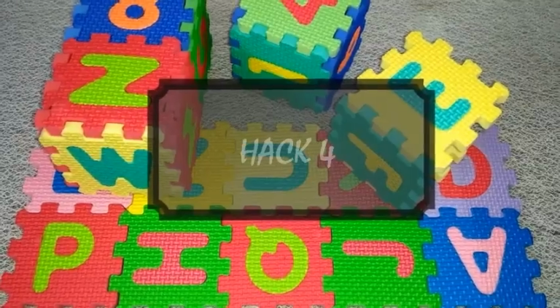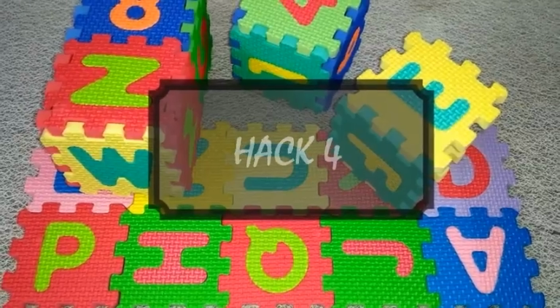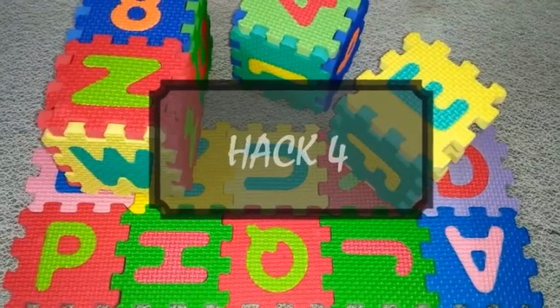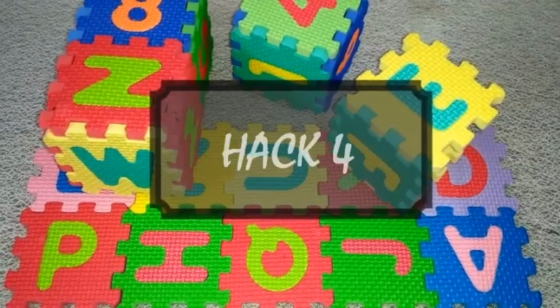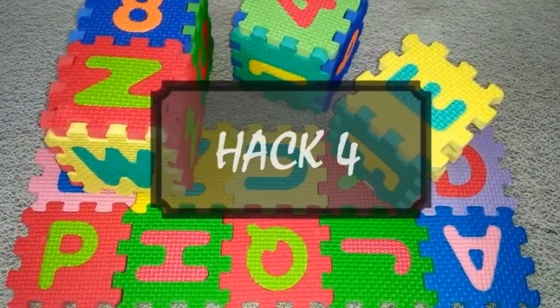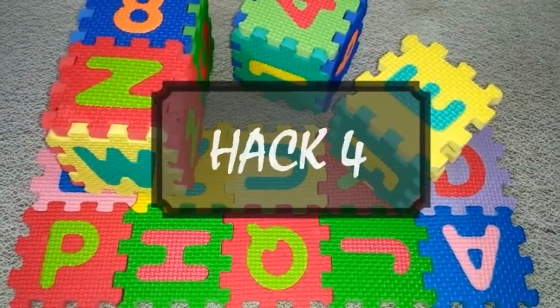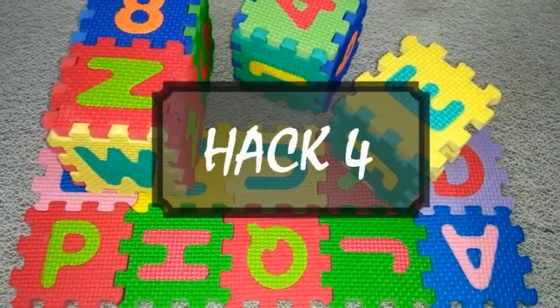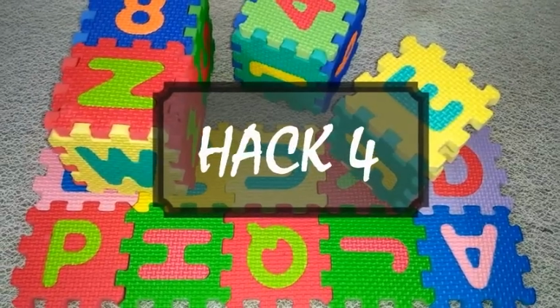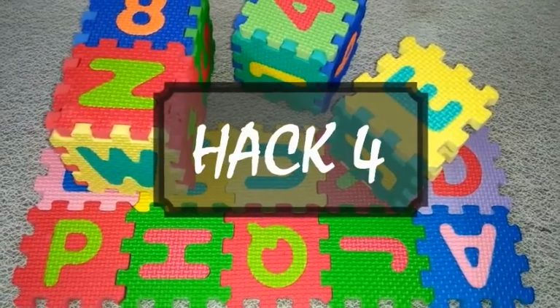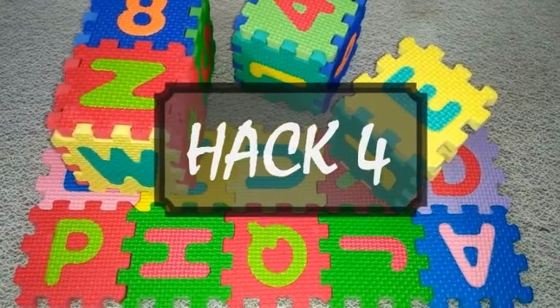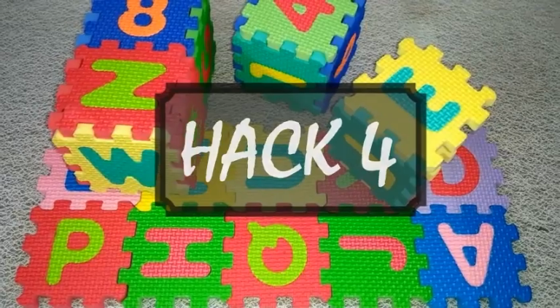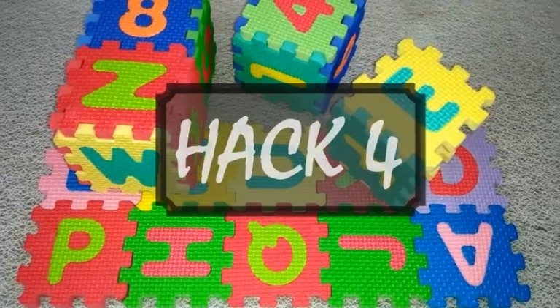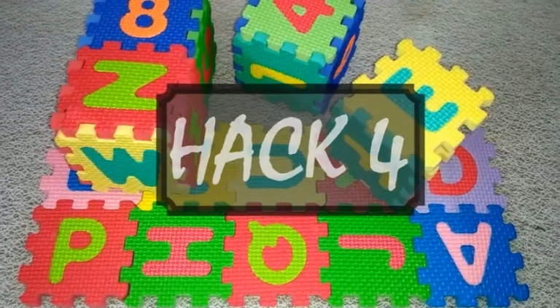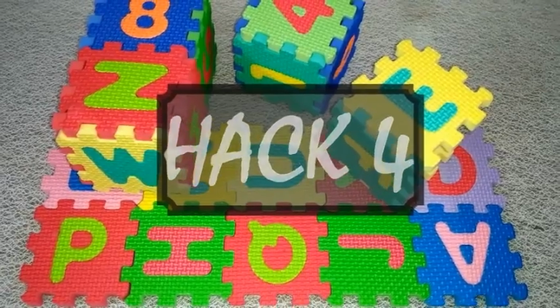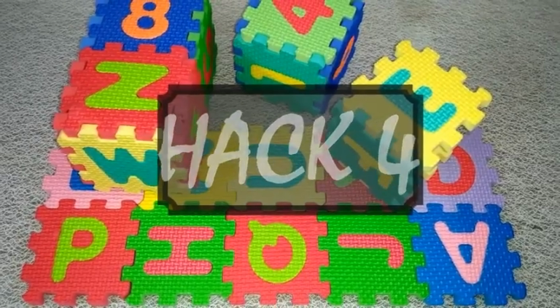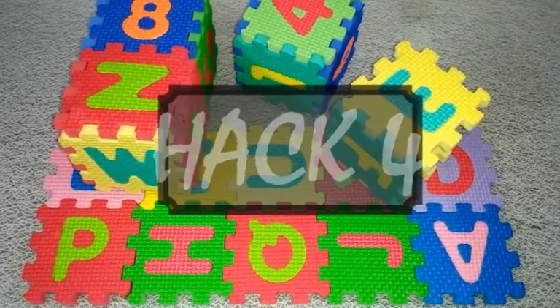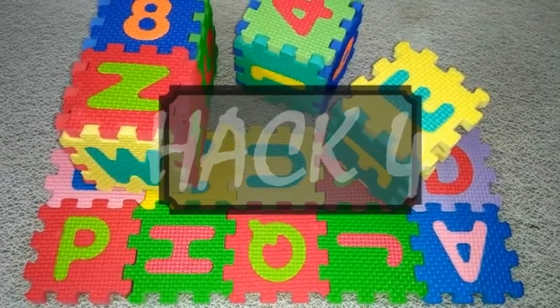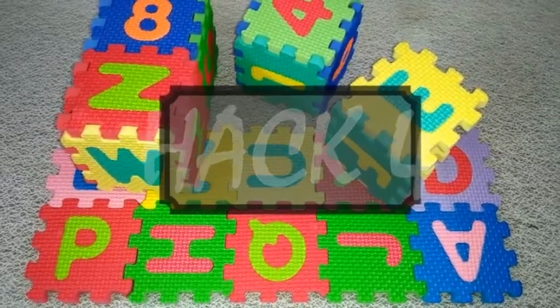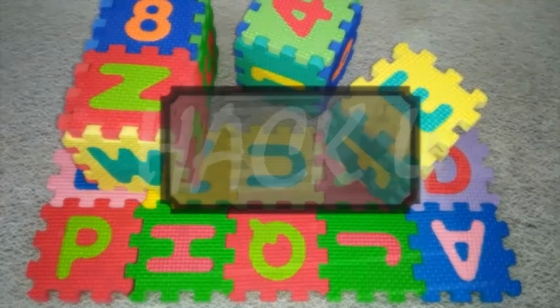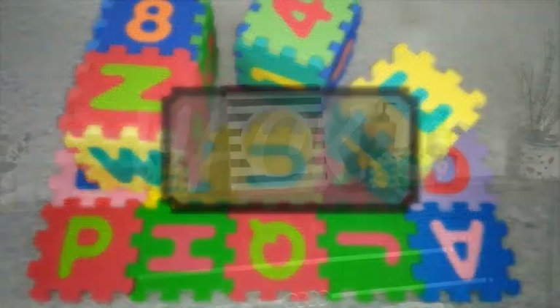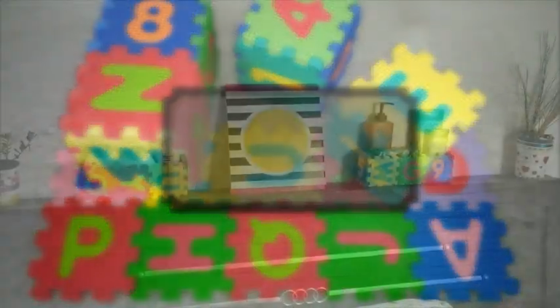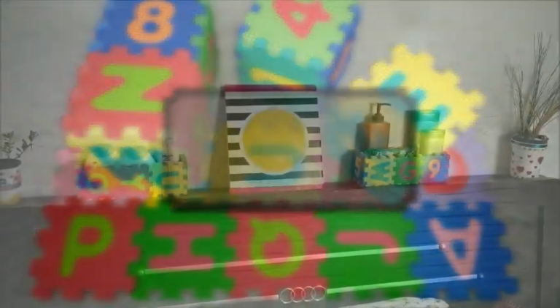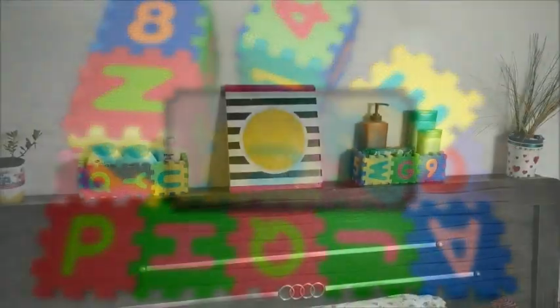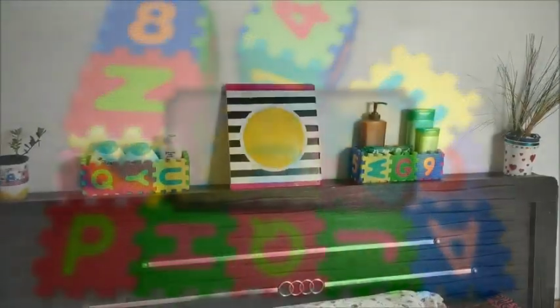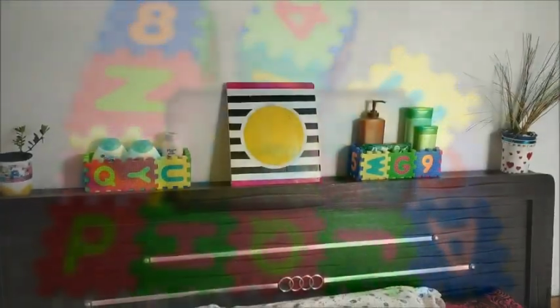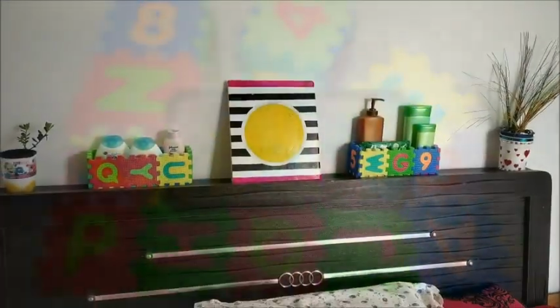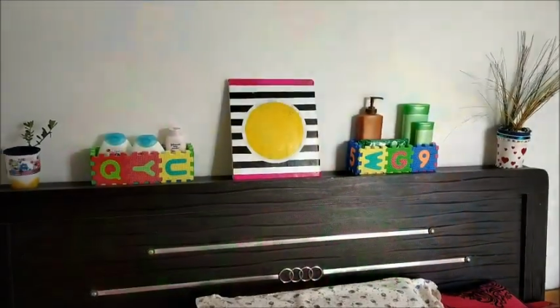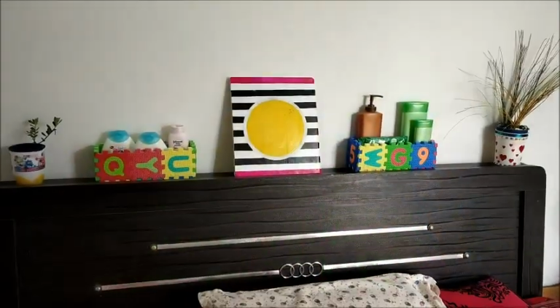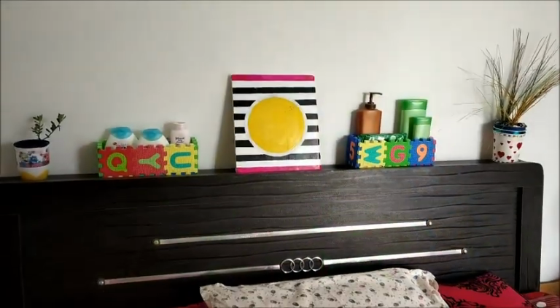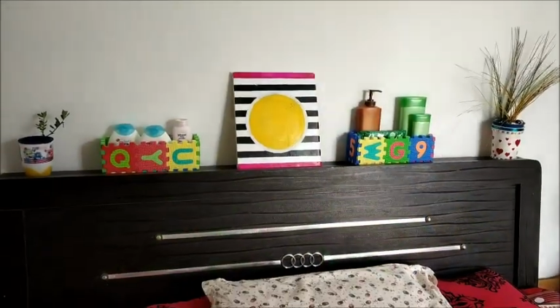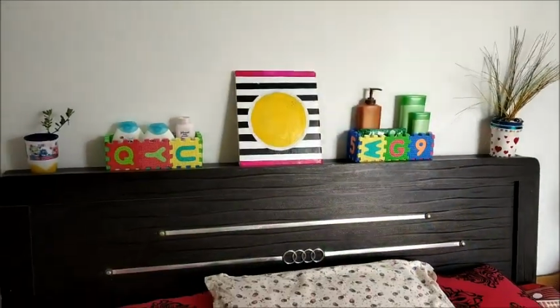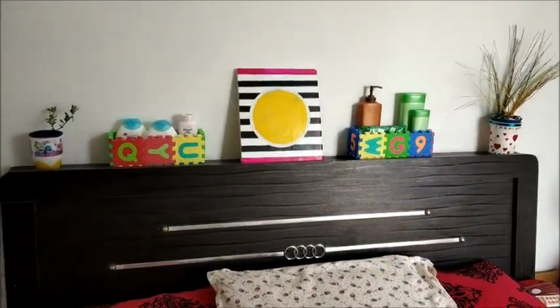Hack number four: sometimes puzzle mat boxes can adorably be used to store the puzzle pieces themselves.